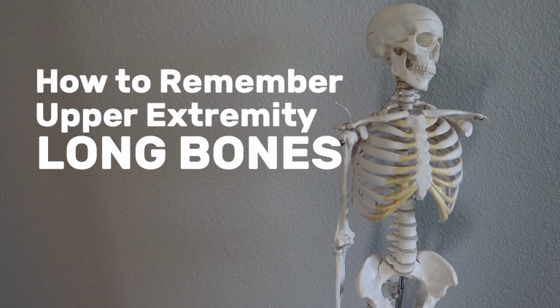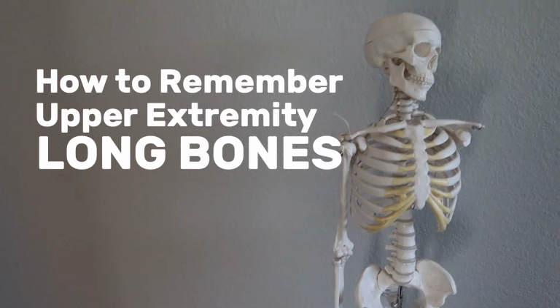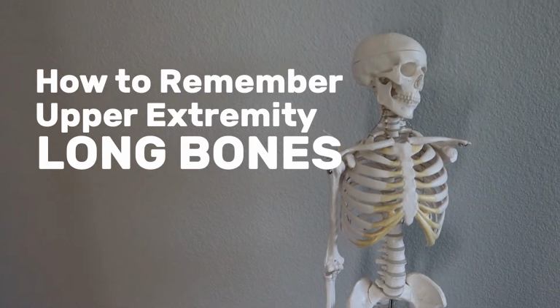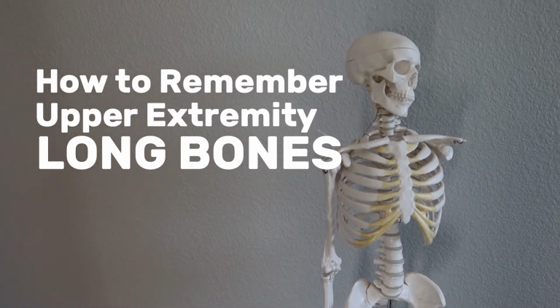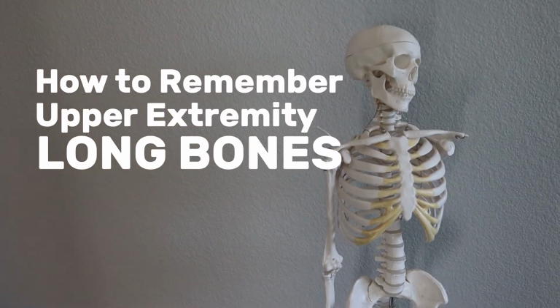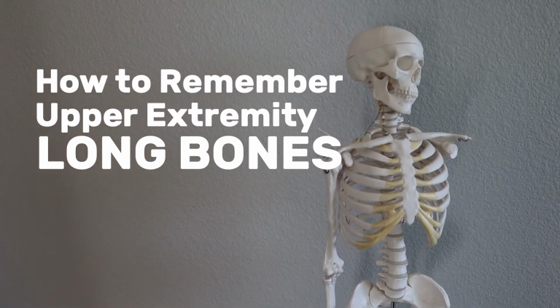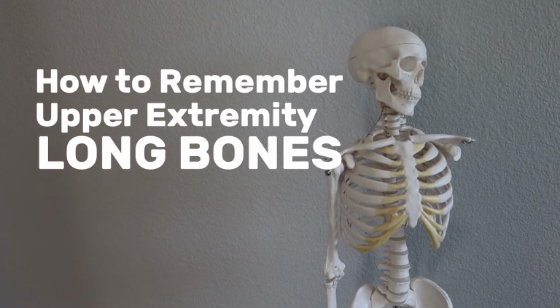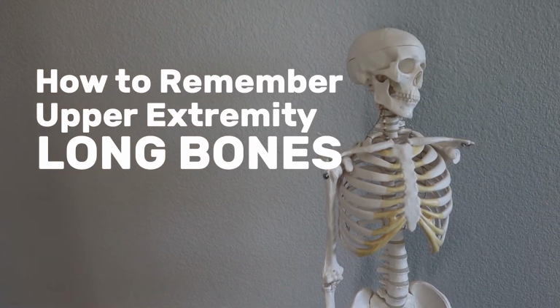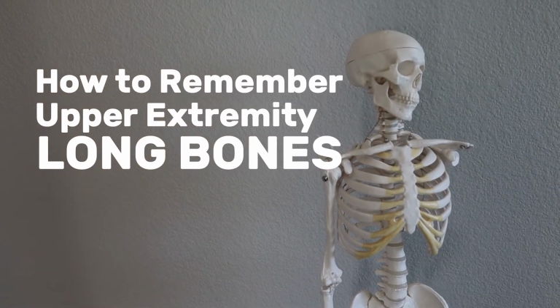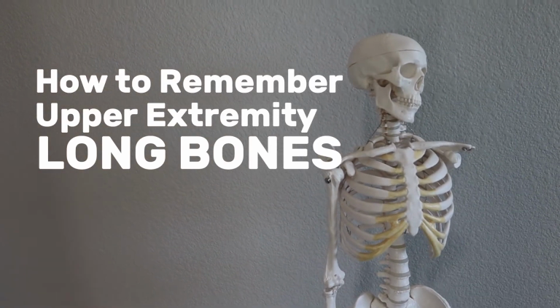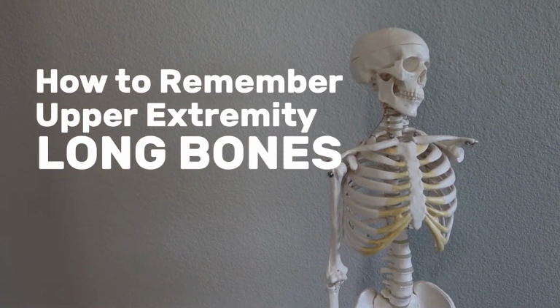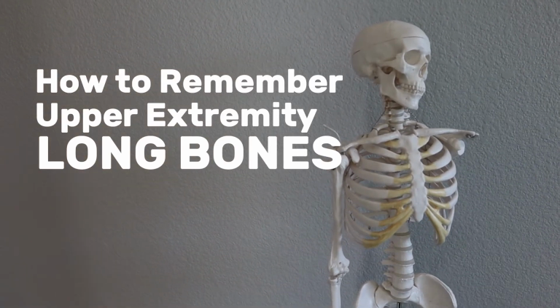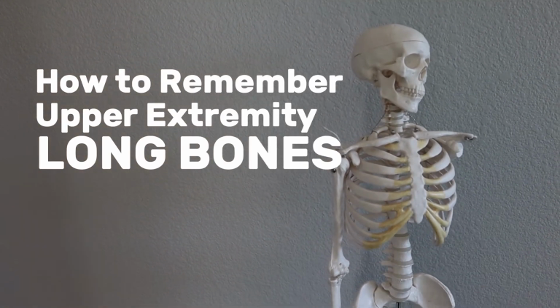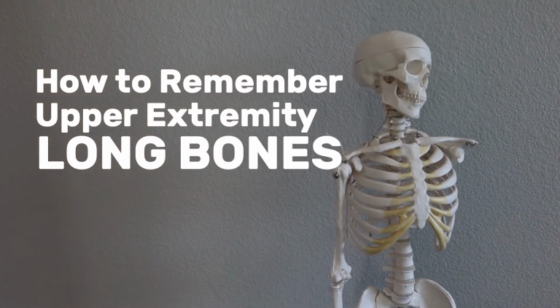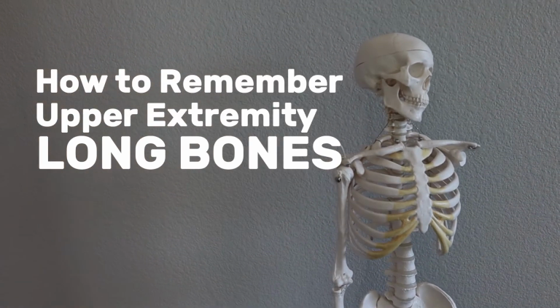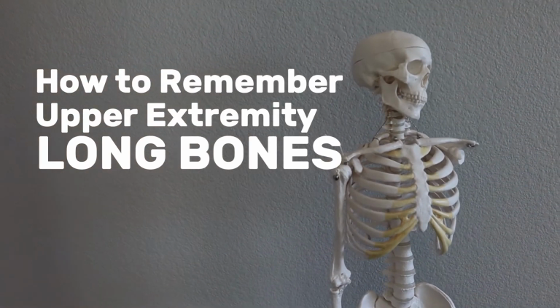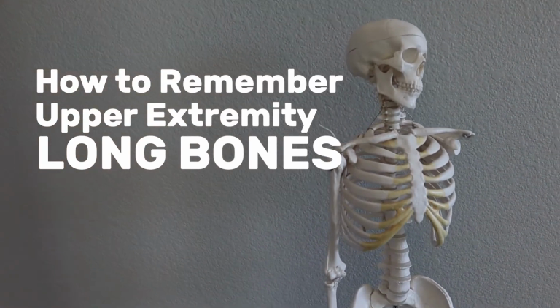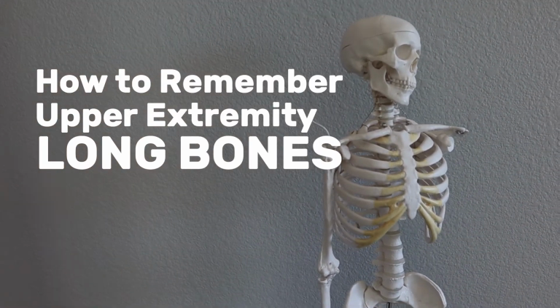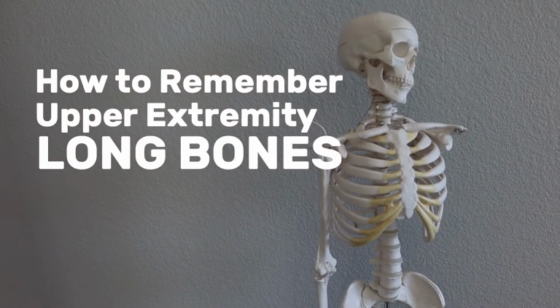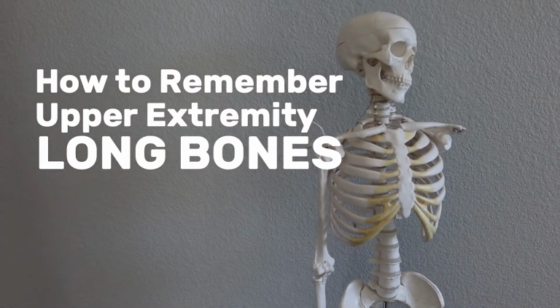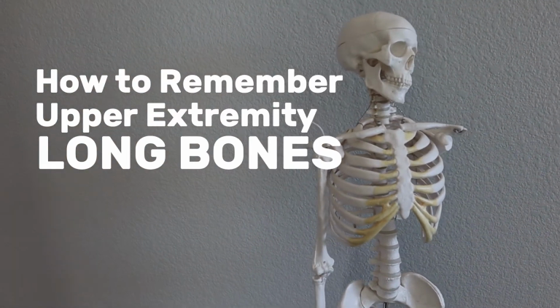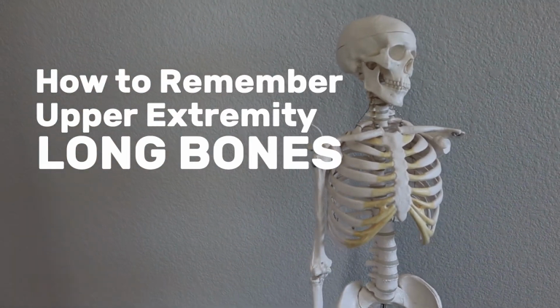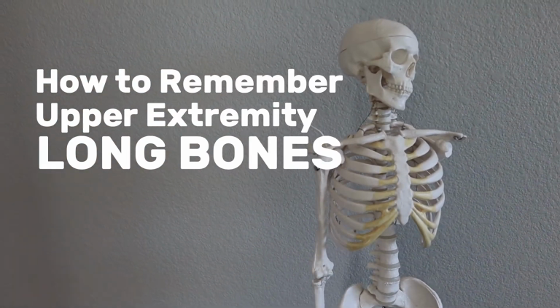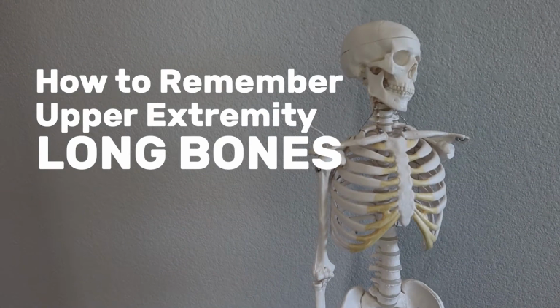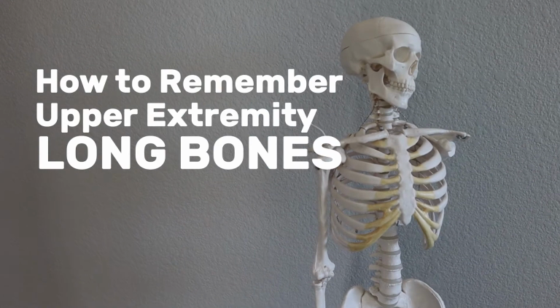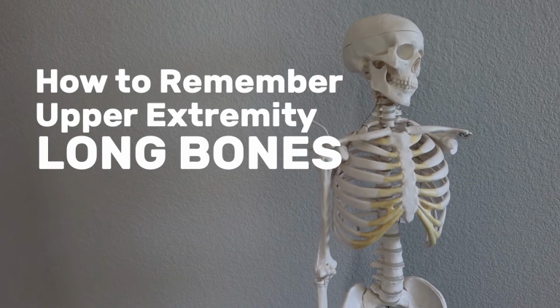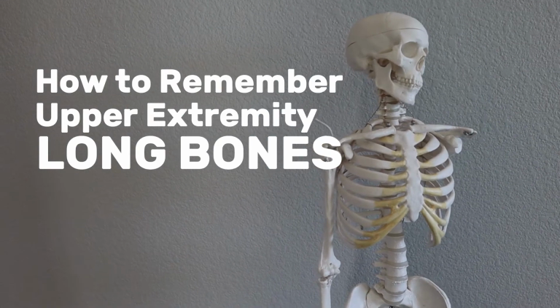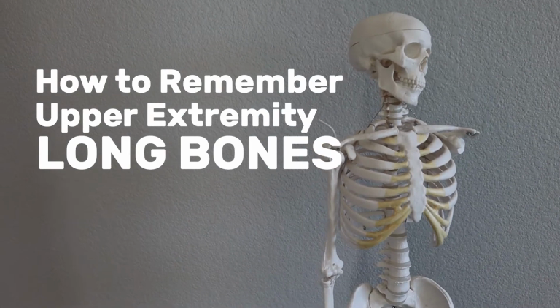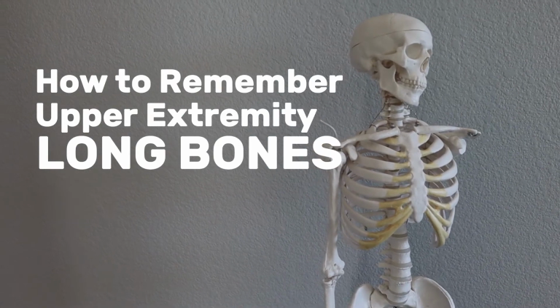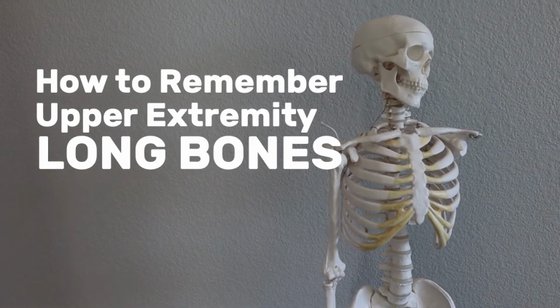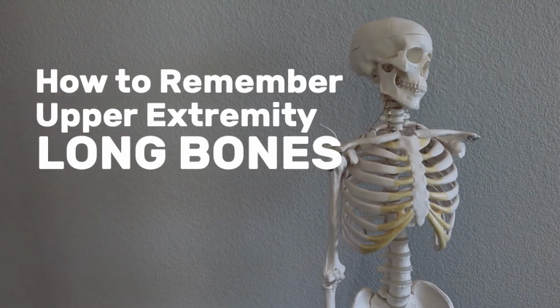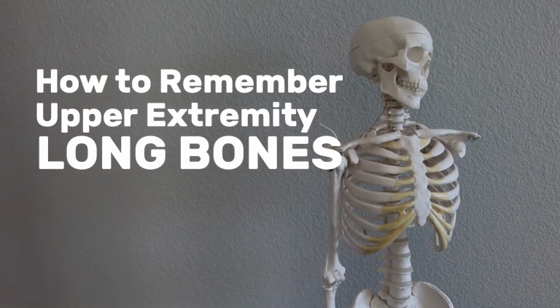All right, so today we're going over how to identify and remember the long bones in the body, since those are the kind of bones you'll see on an A&P lab test.